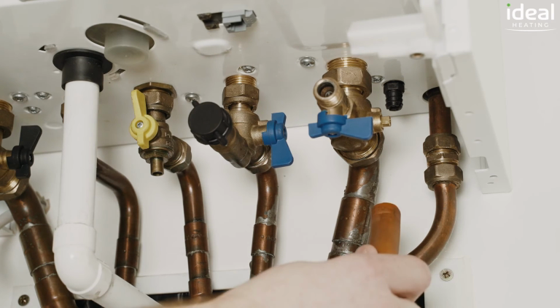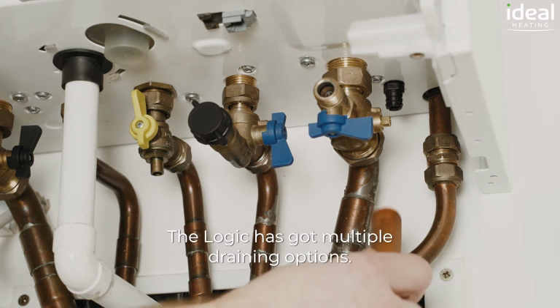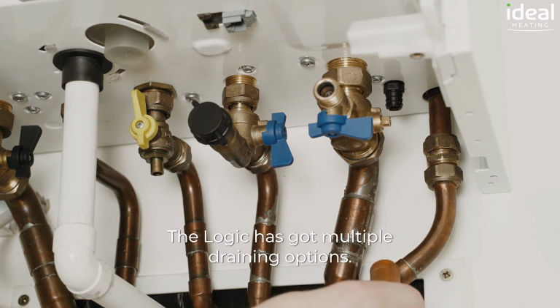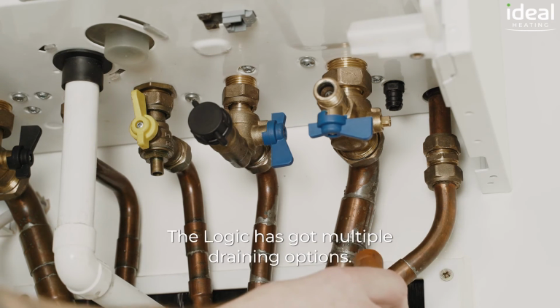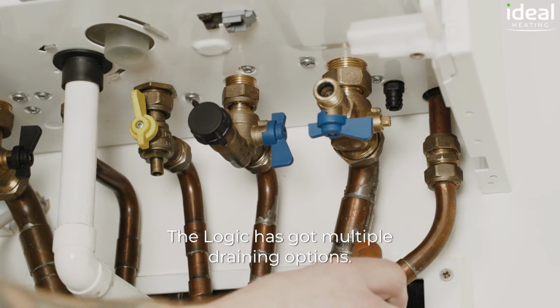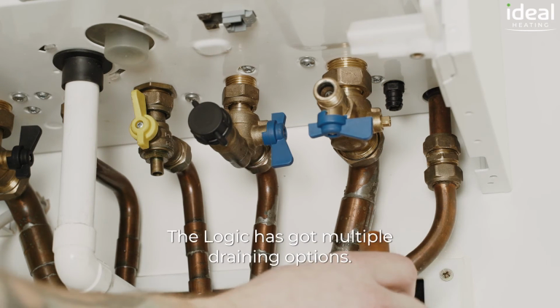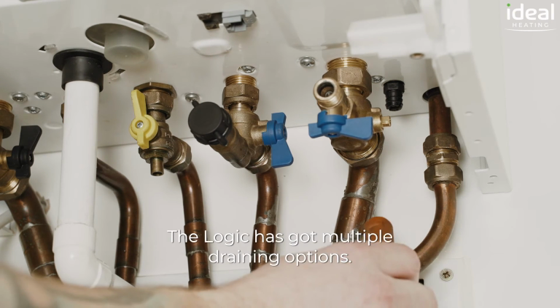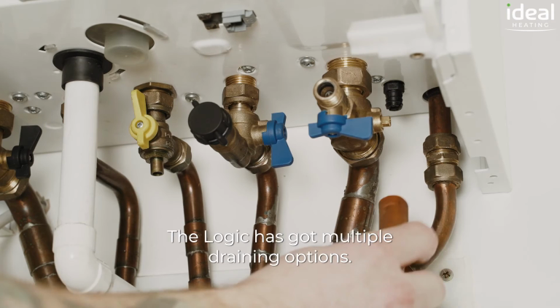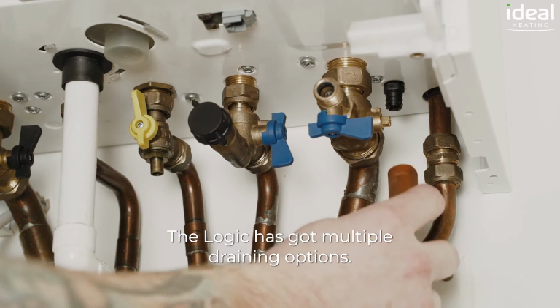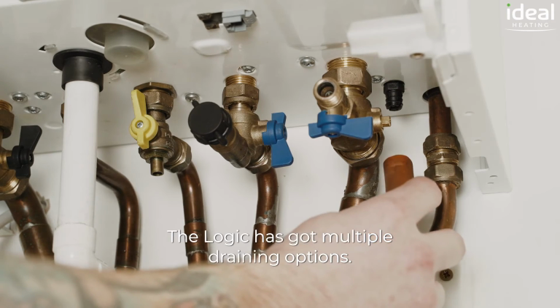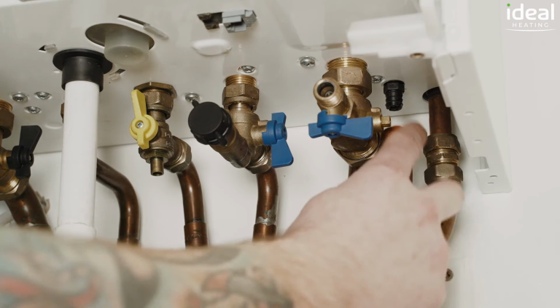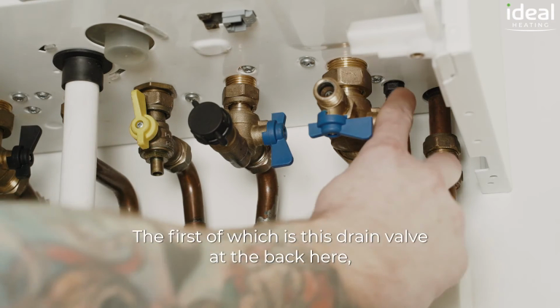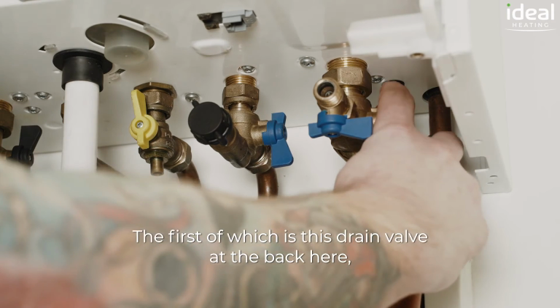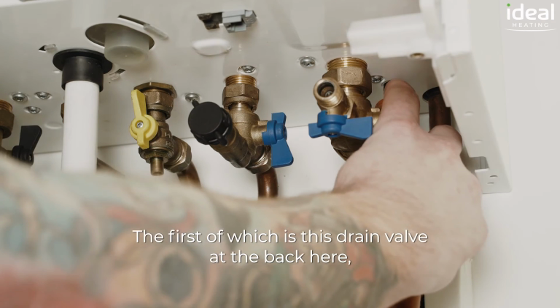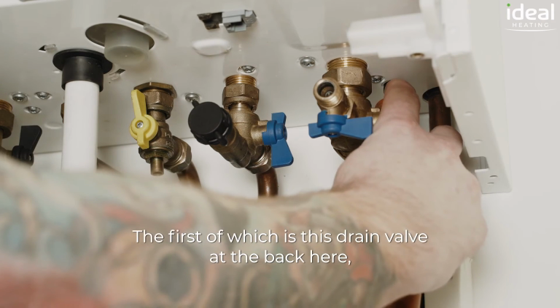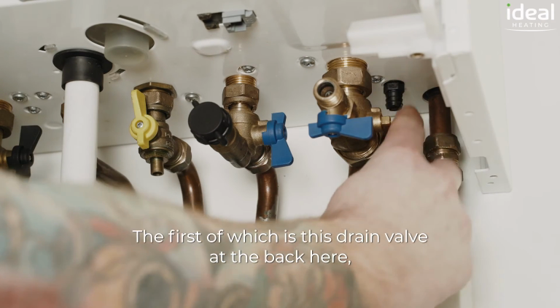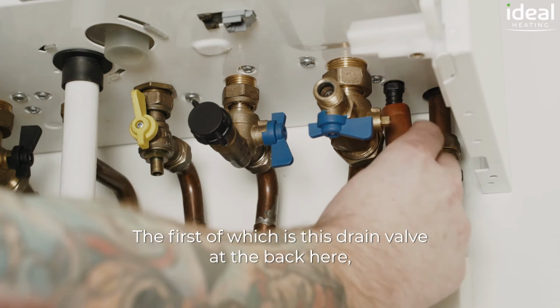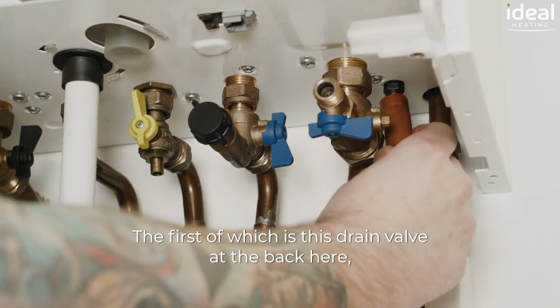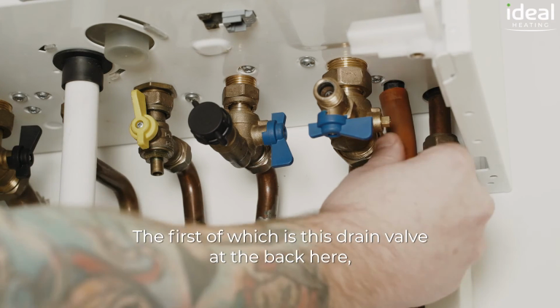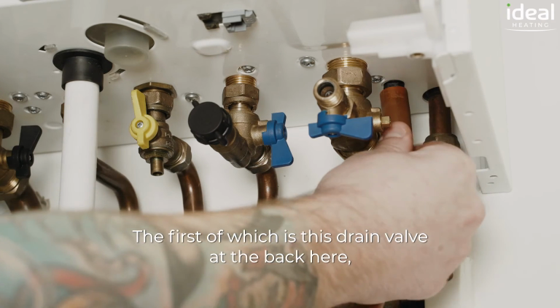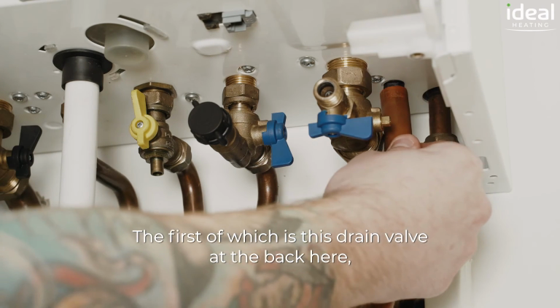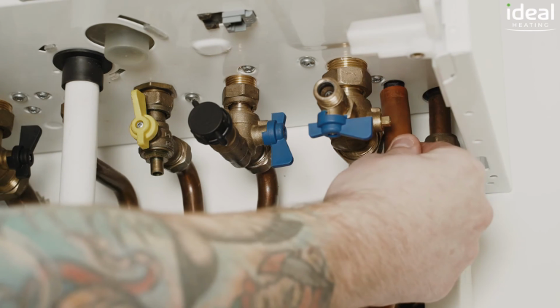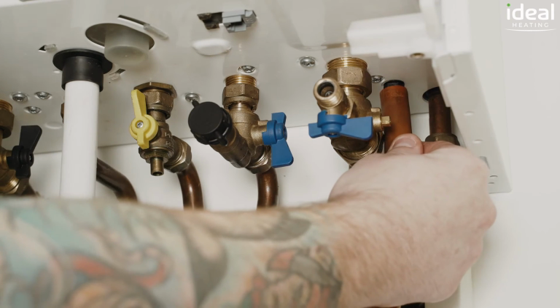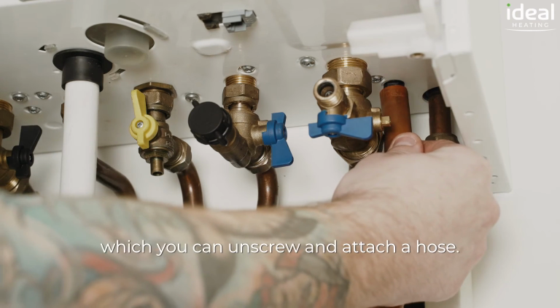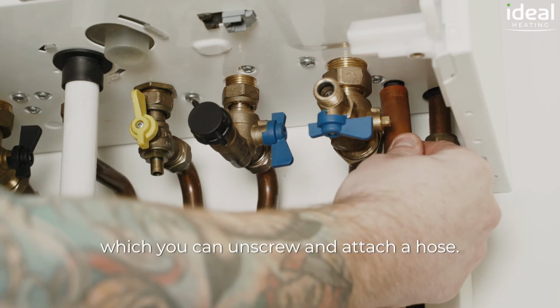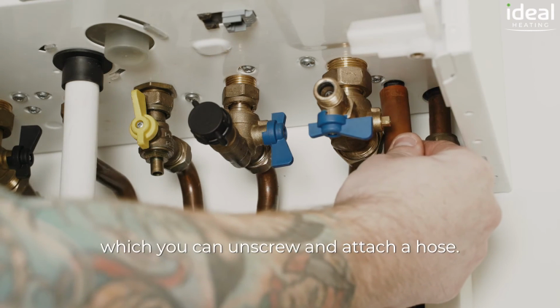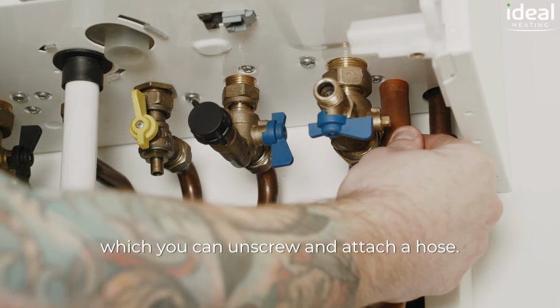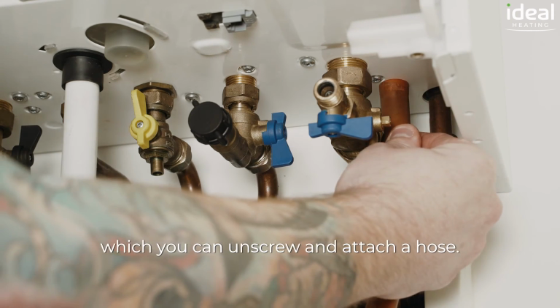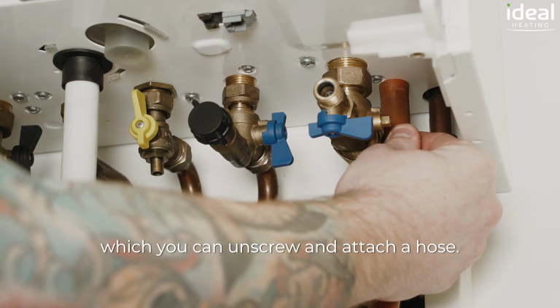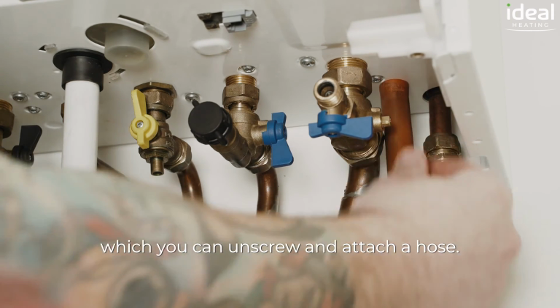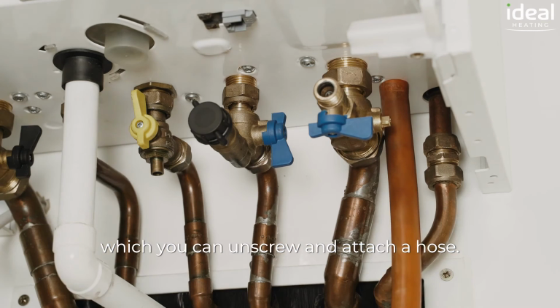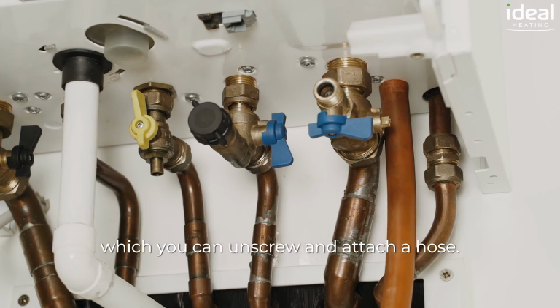The logic has got multiple draining options, the first of which is this drain valve at the back here, which you're going to unscrew and attach your hose.